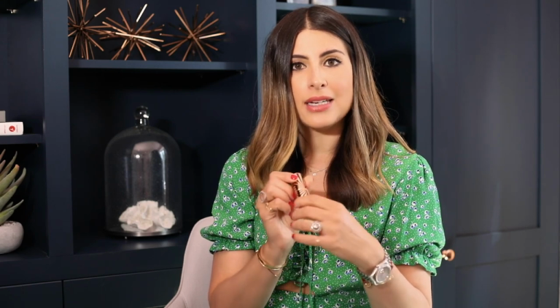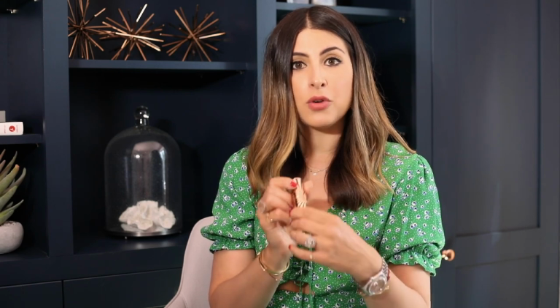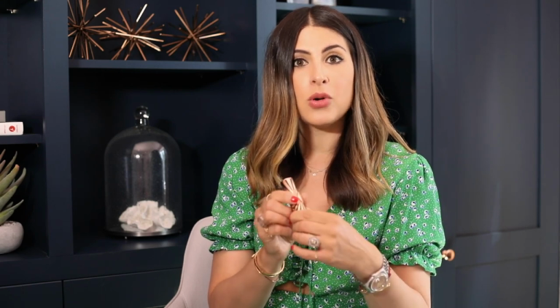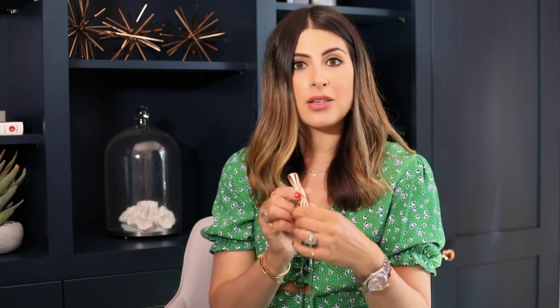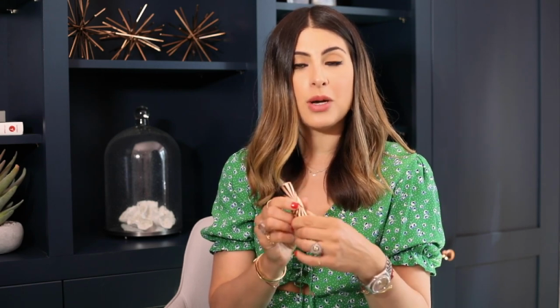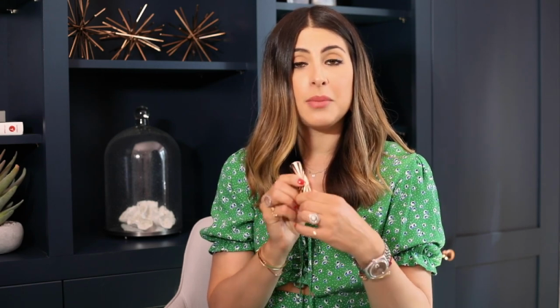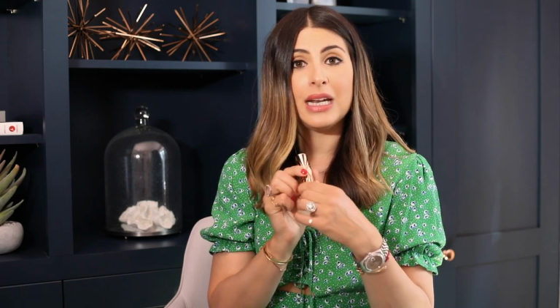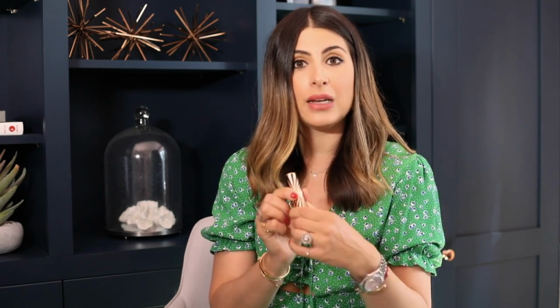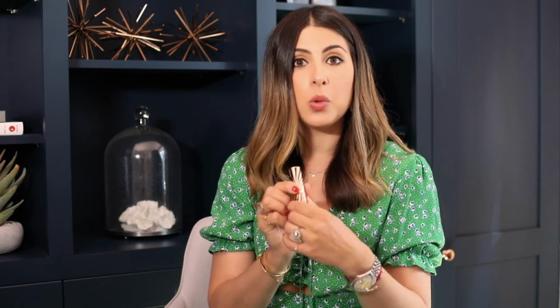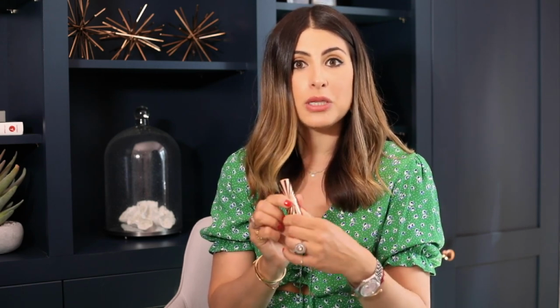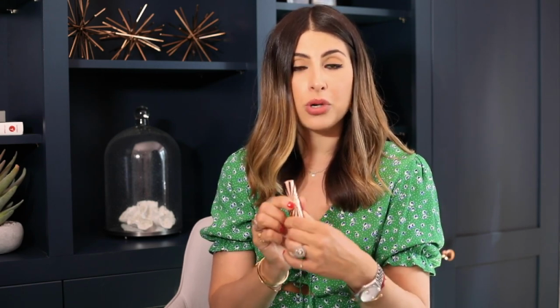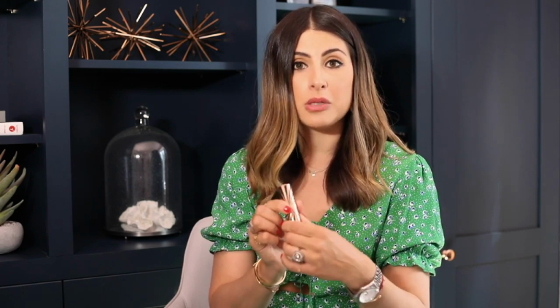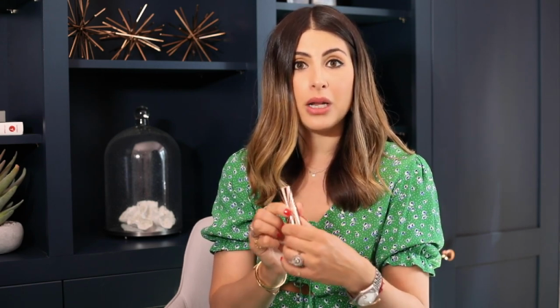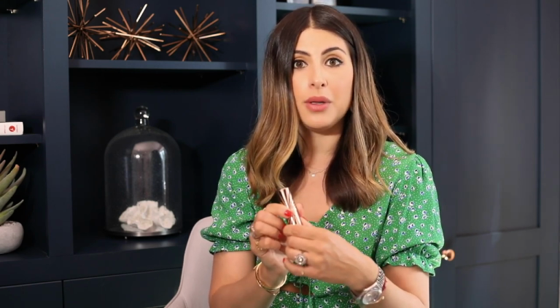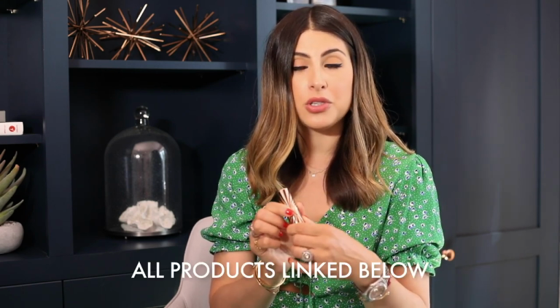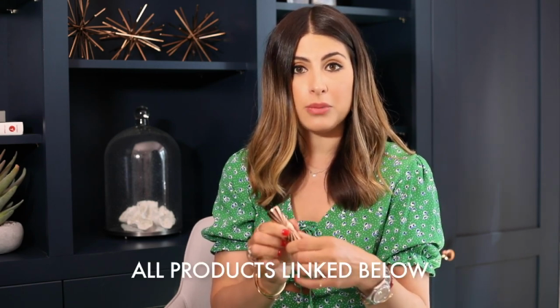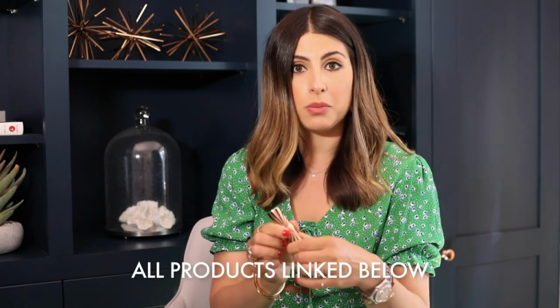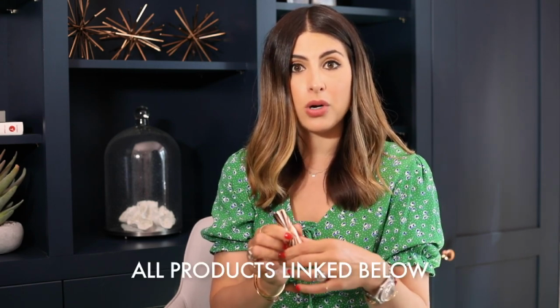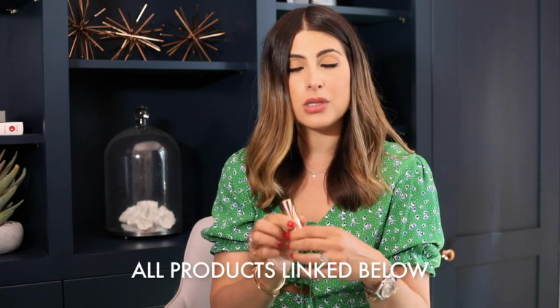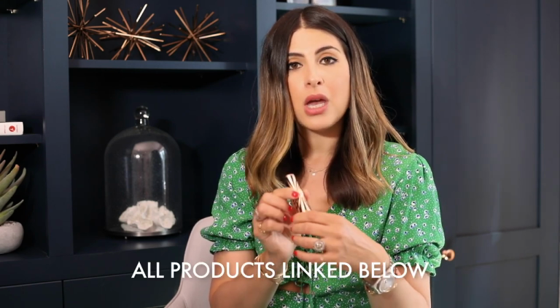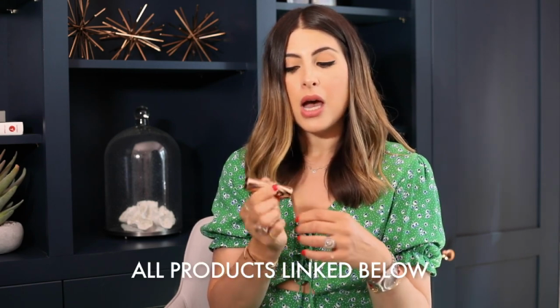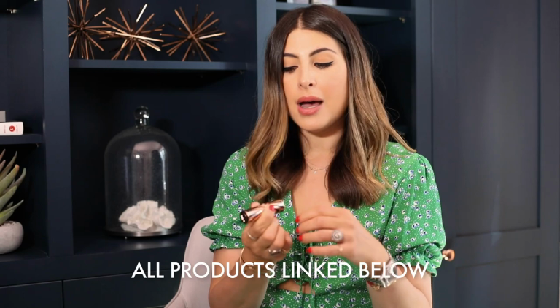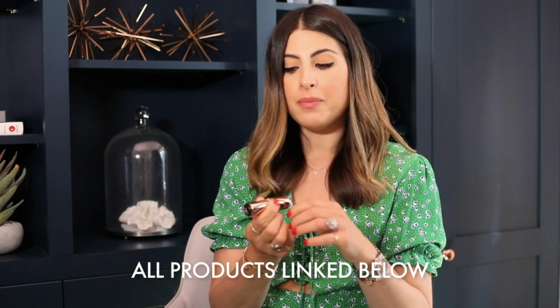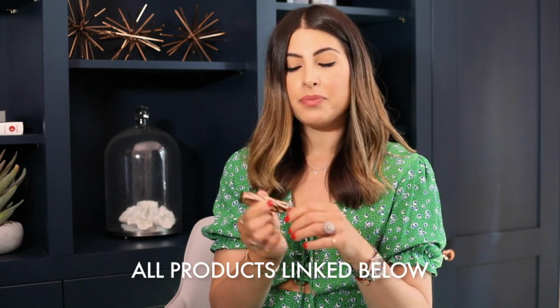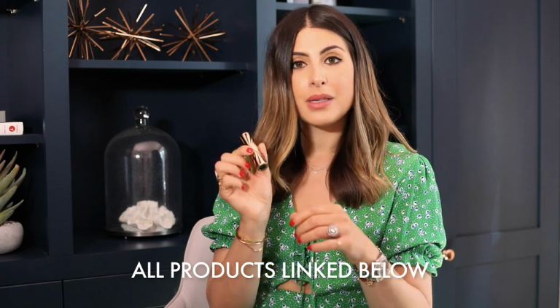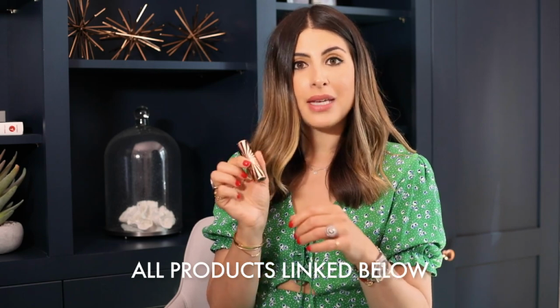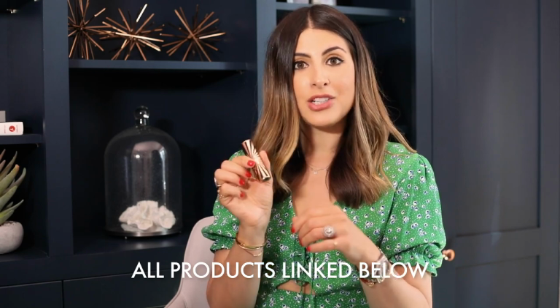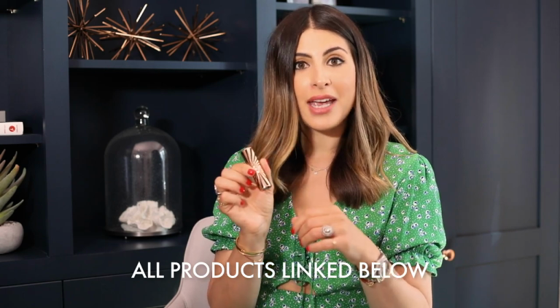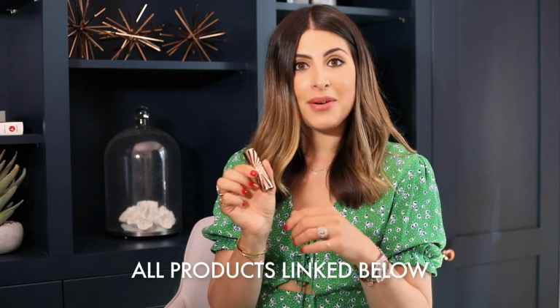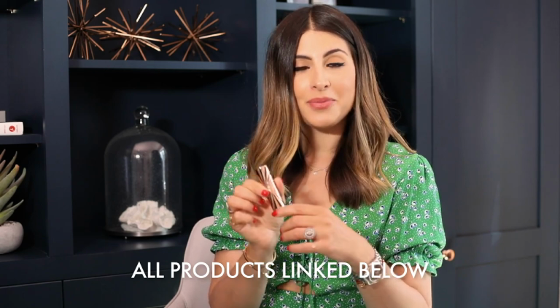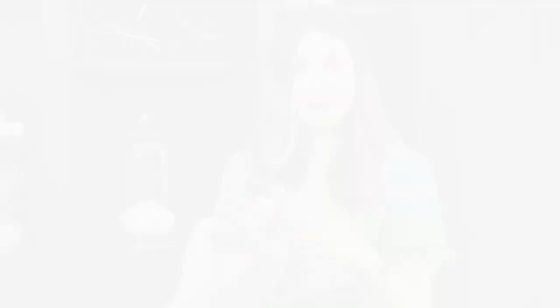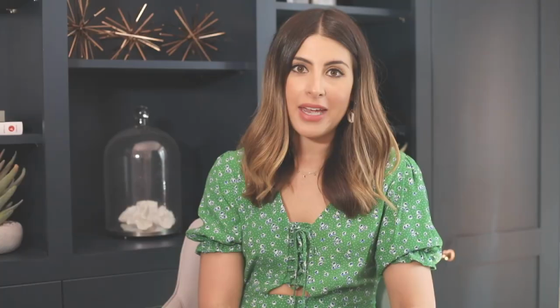I'm going to link all these products below in the description box, so check it out.